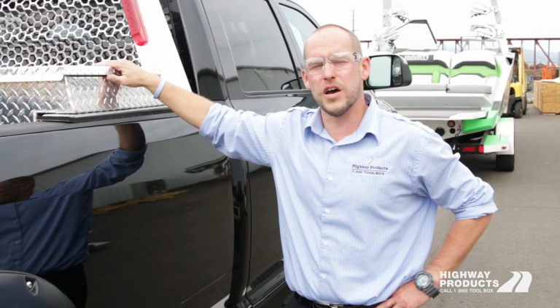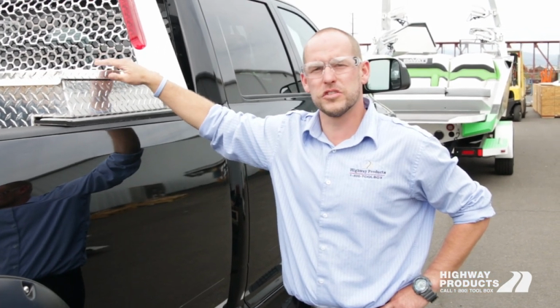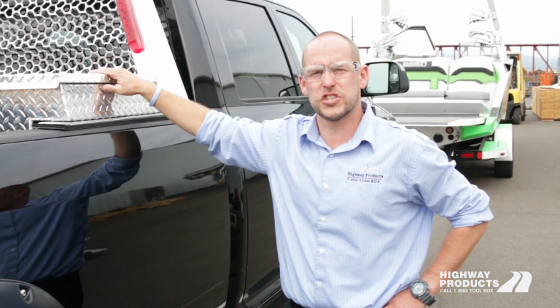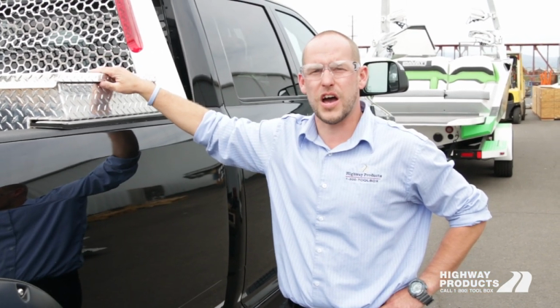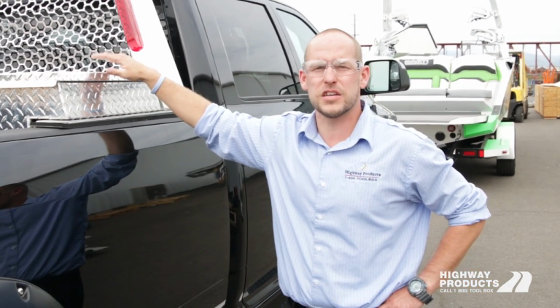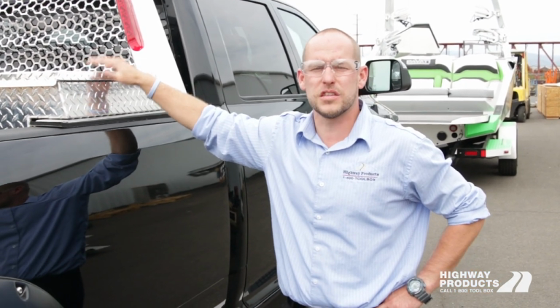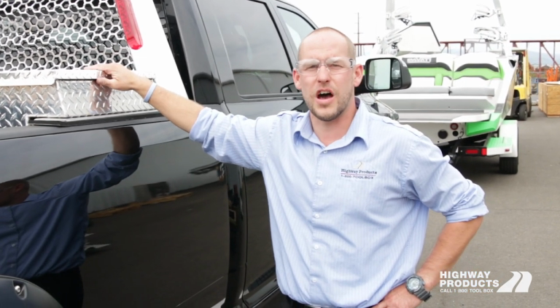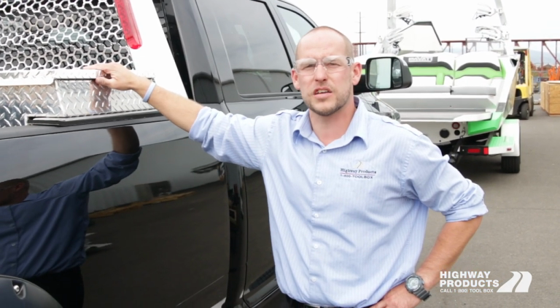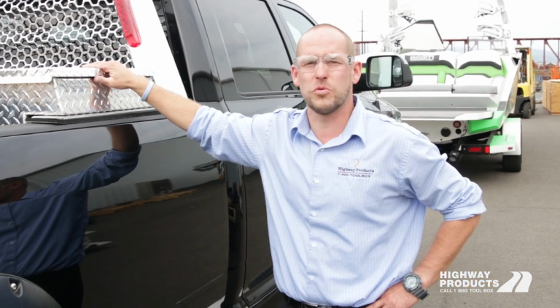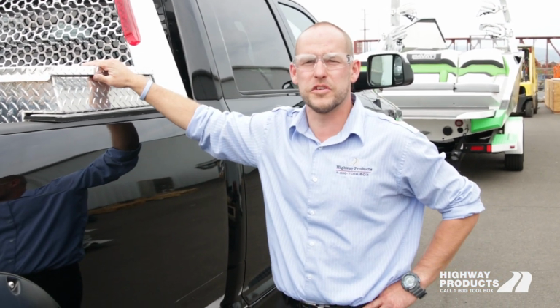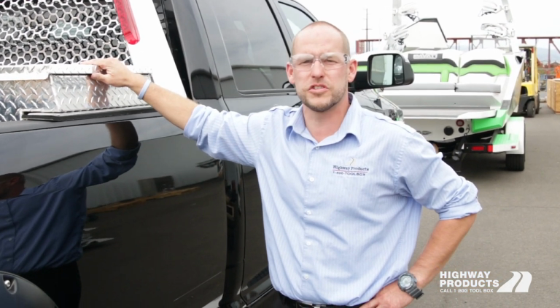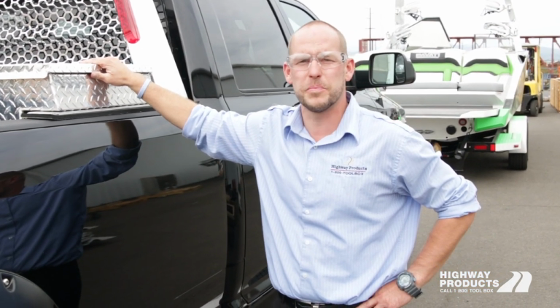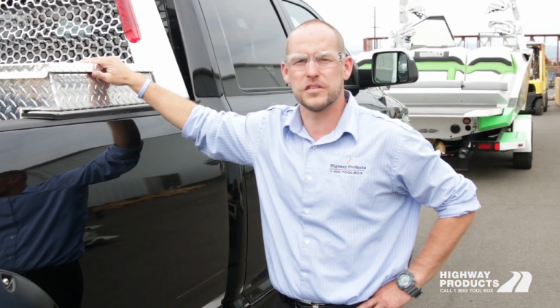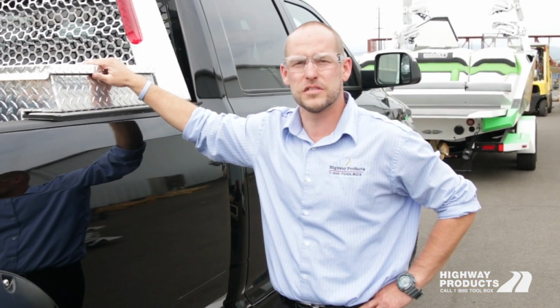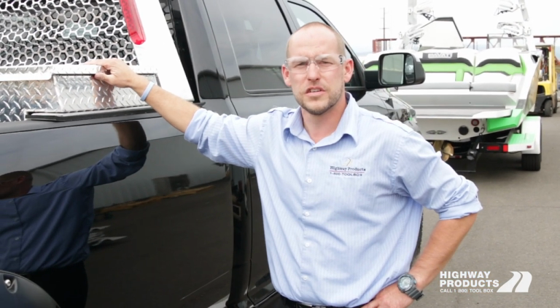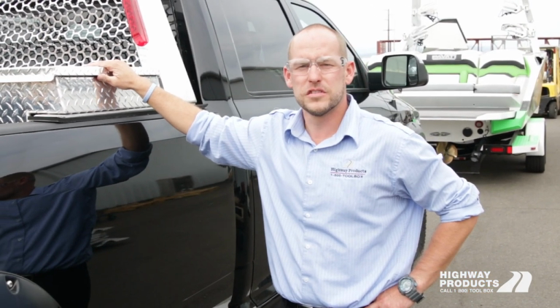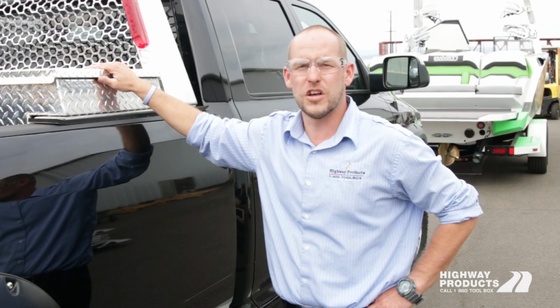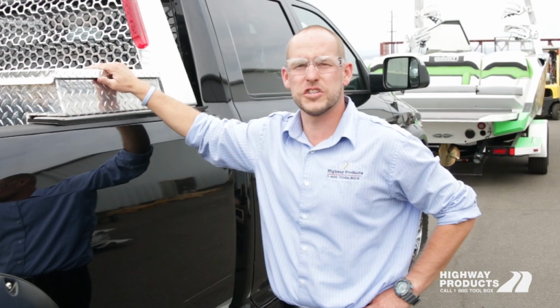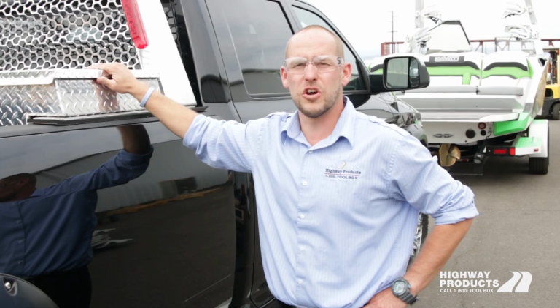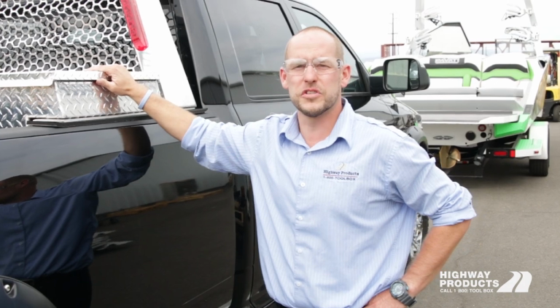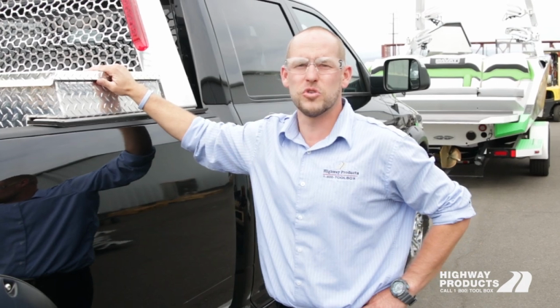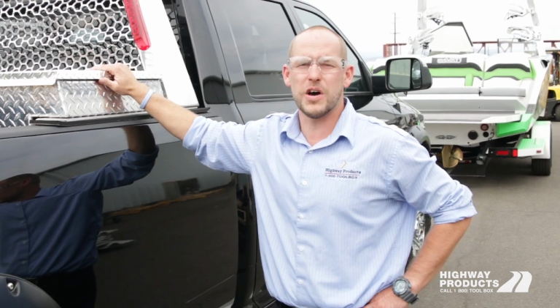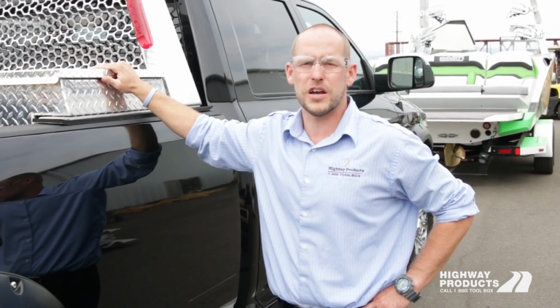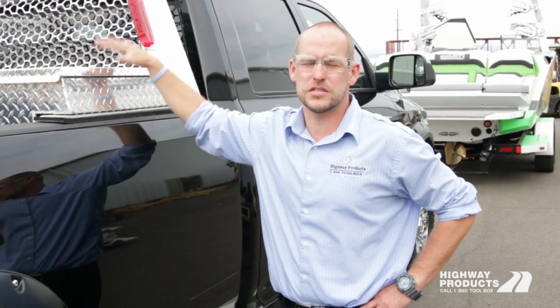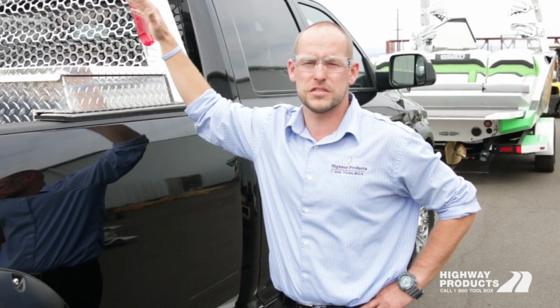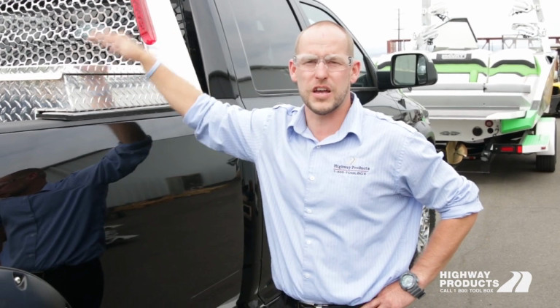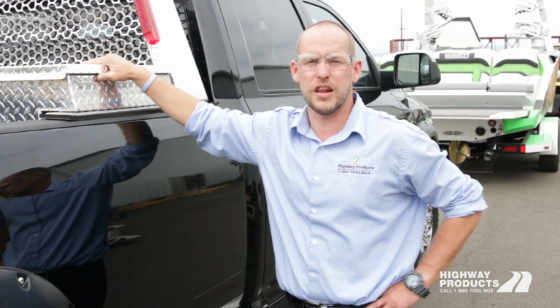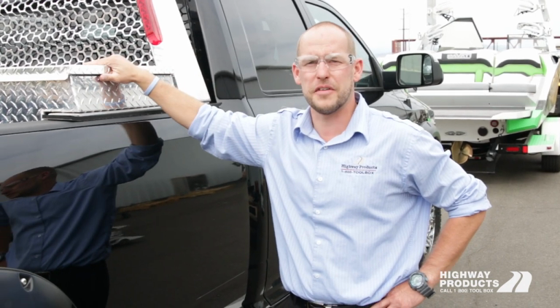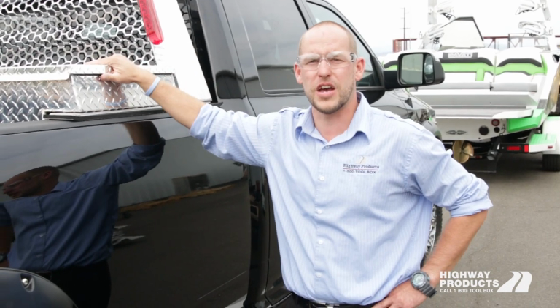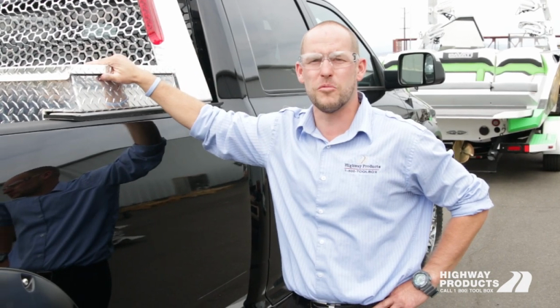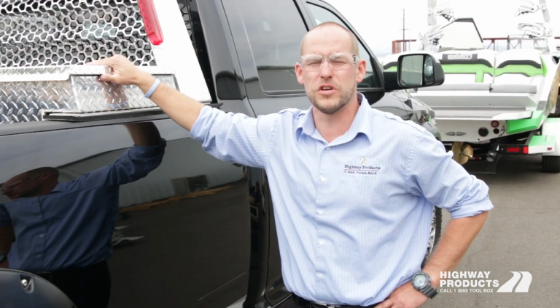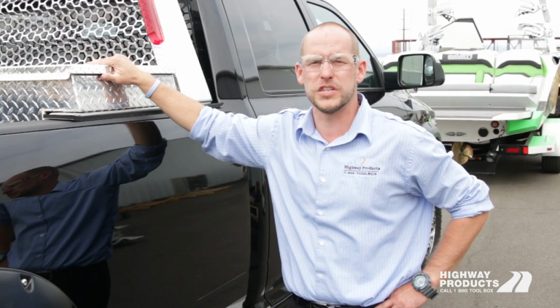The lifetime warranty covers welds, shocks, locks, and weather stripping. As long as you own the toolbox, you have a lifetime warranty.